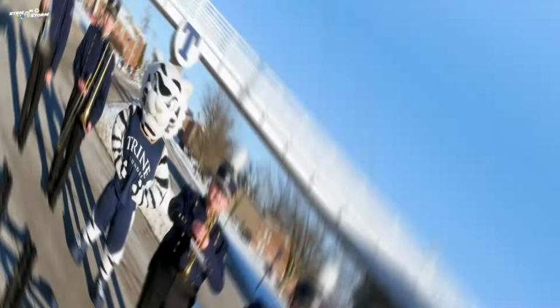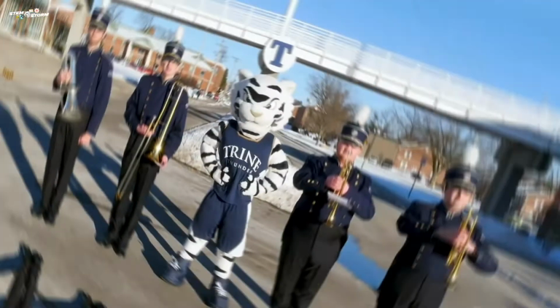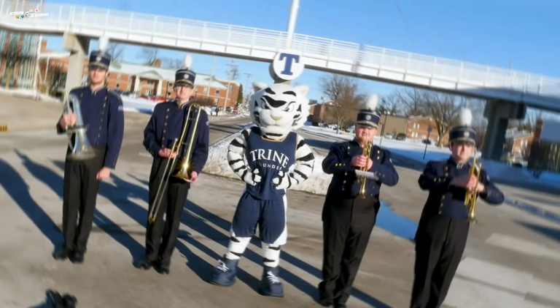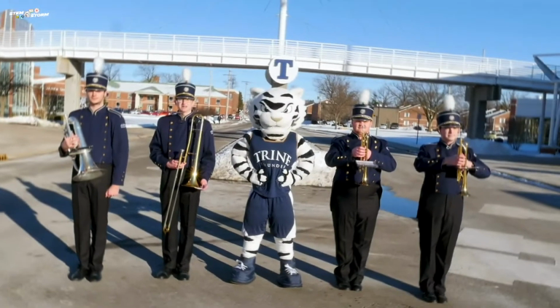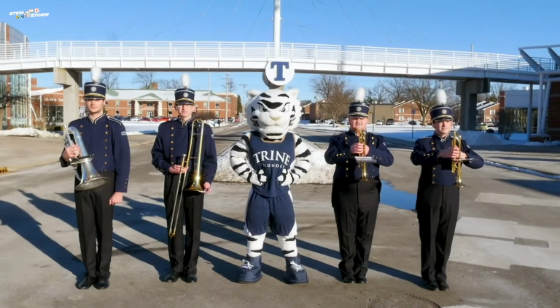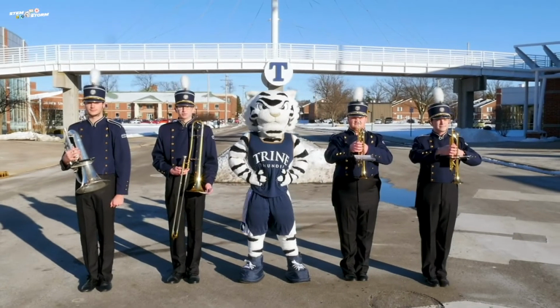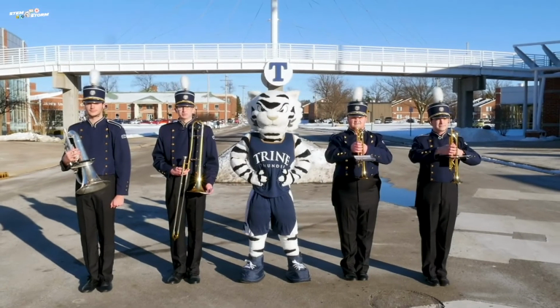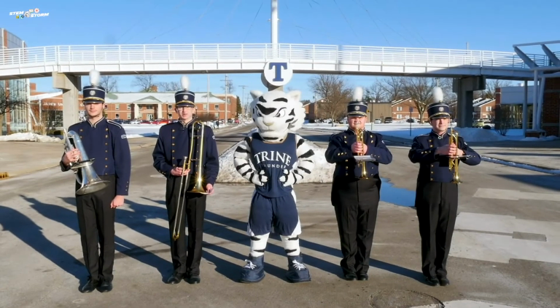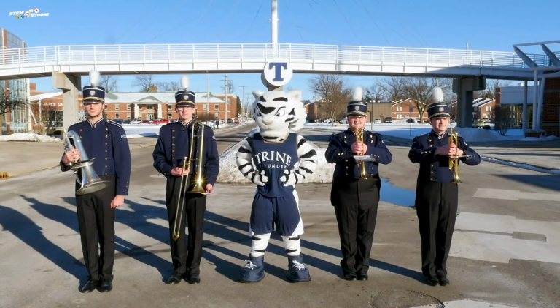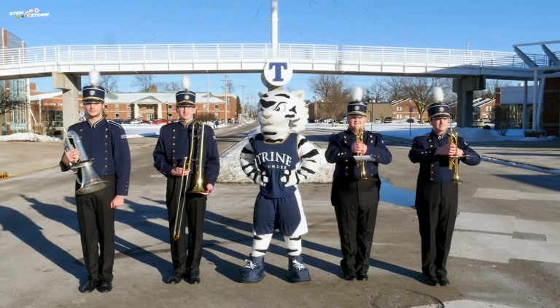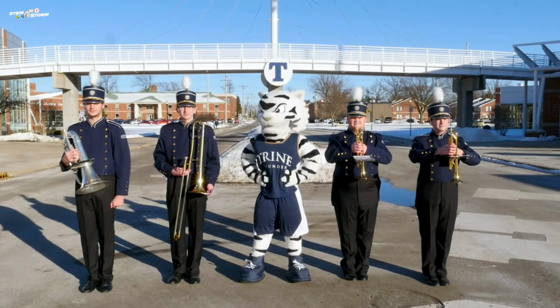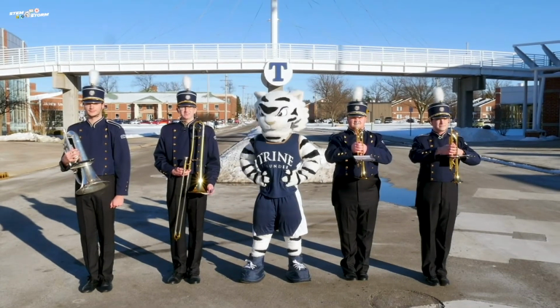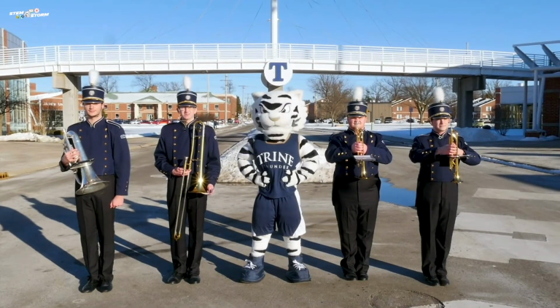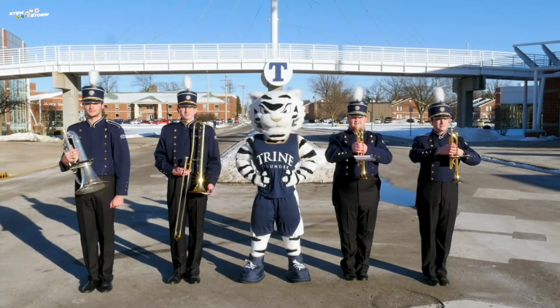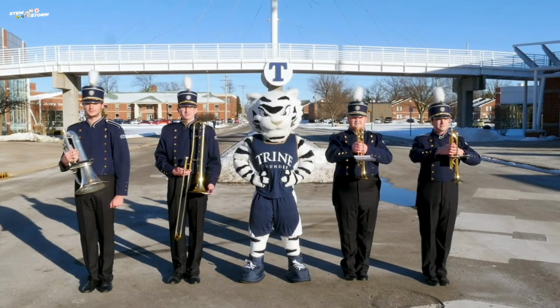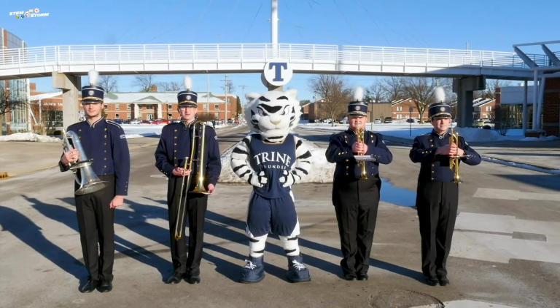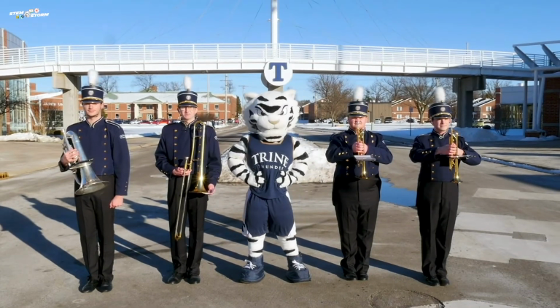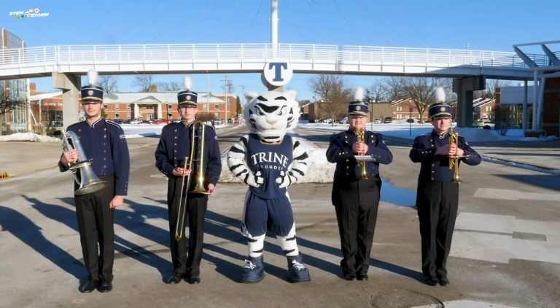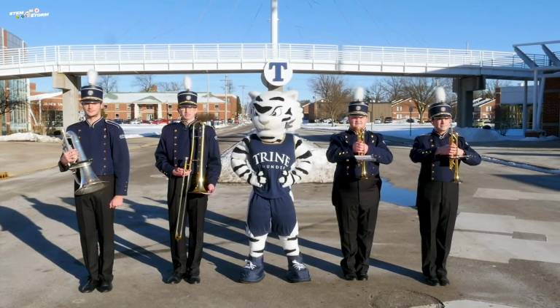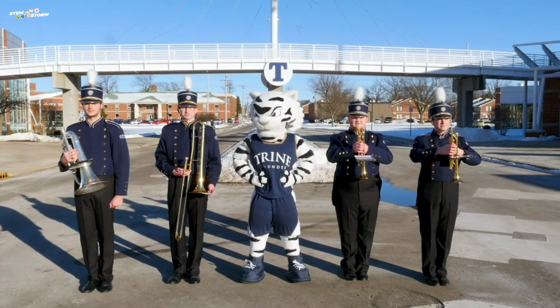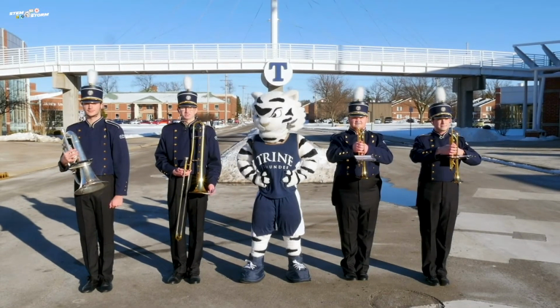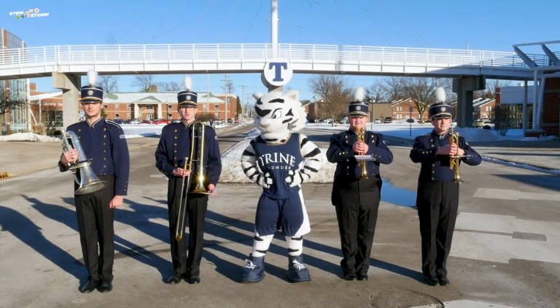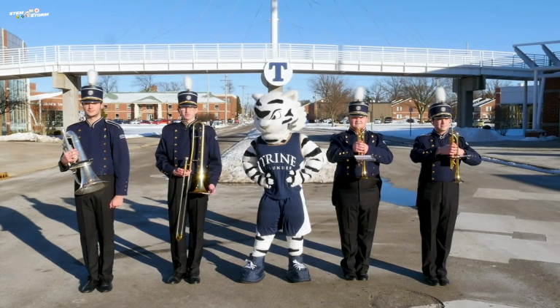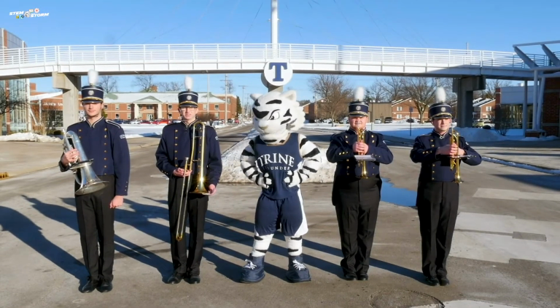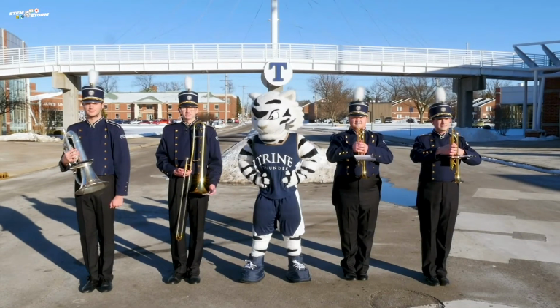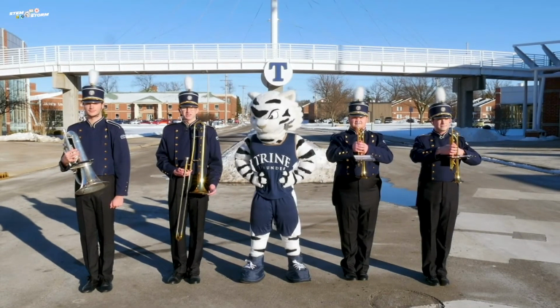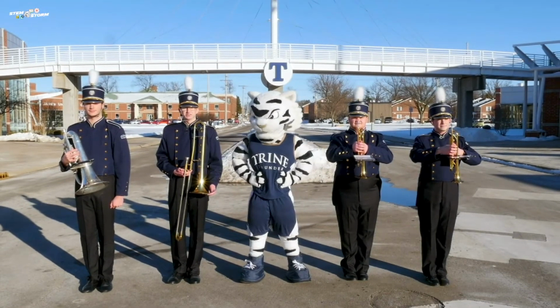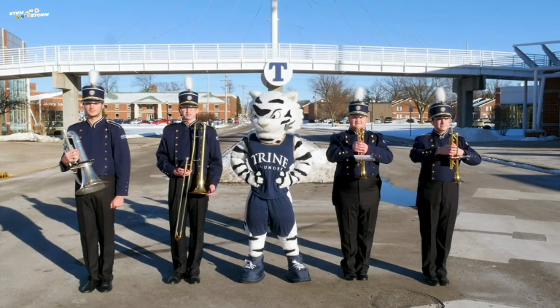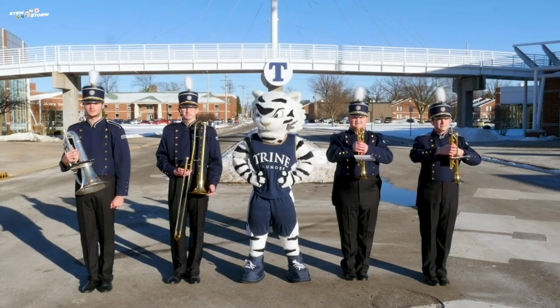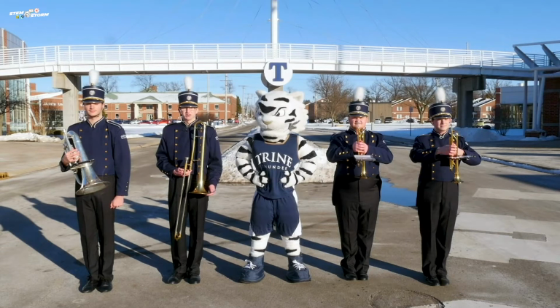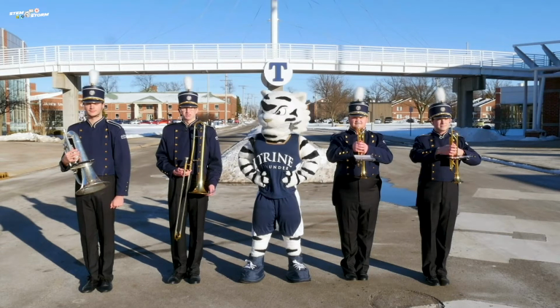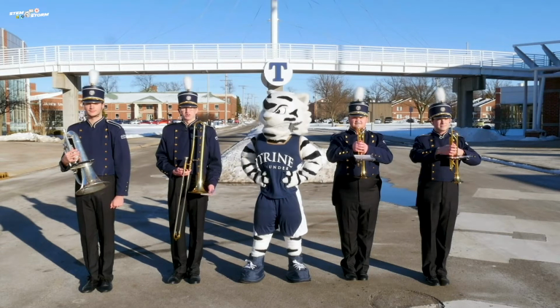It's time for a brain break. Kids, stand up and march with us while we play the Trine University fight song.